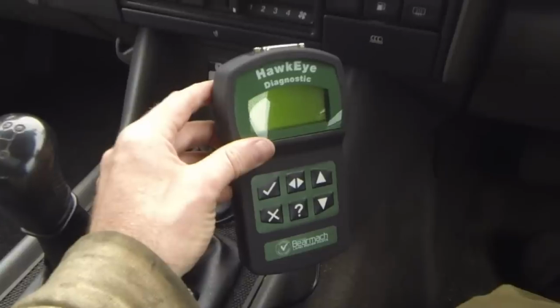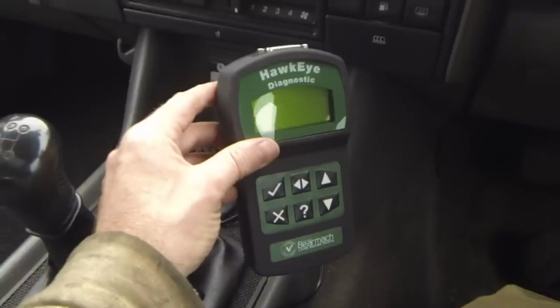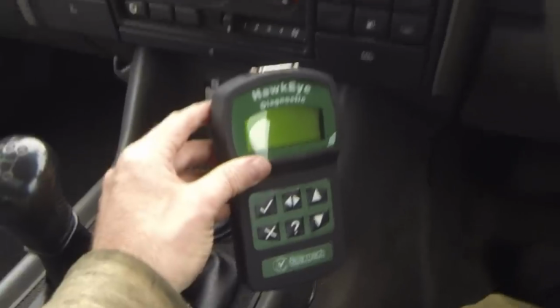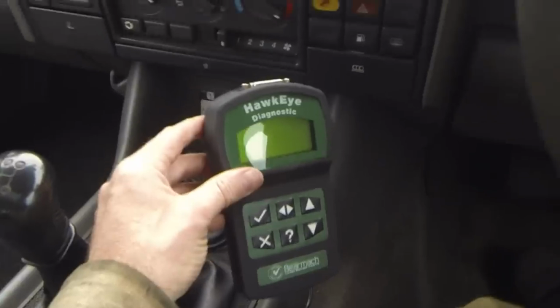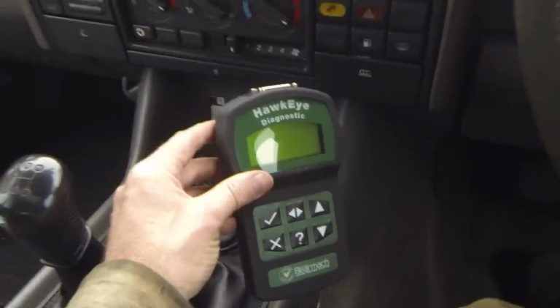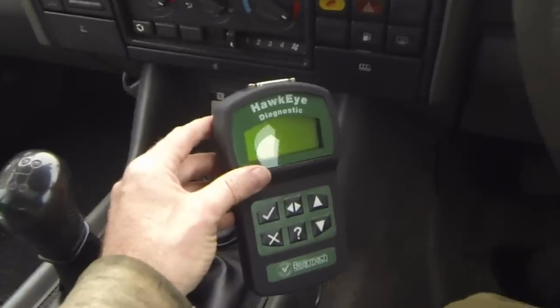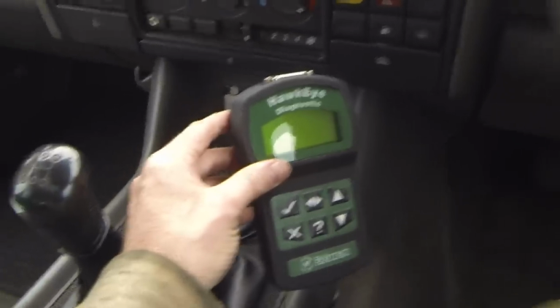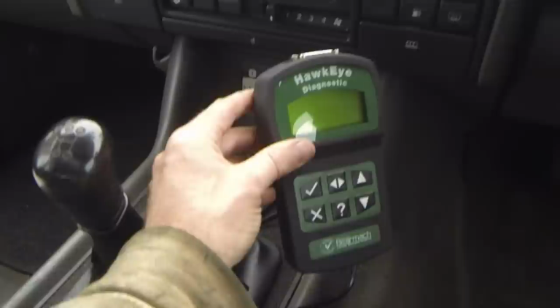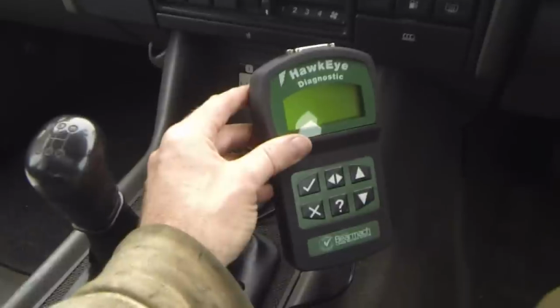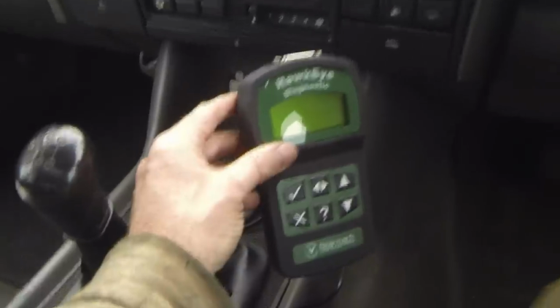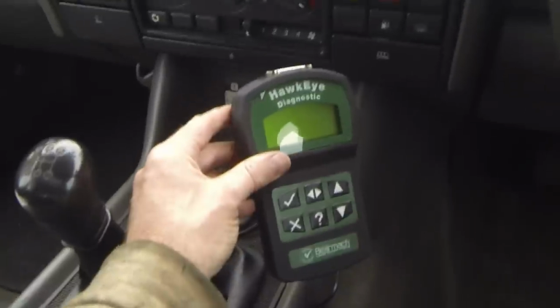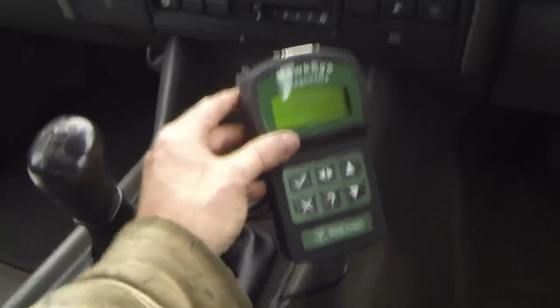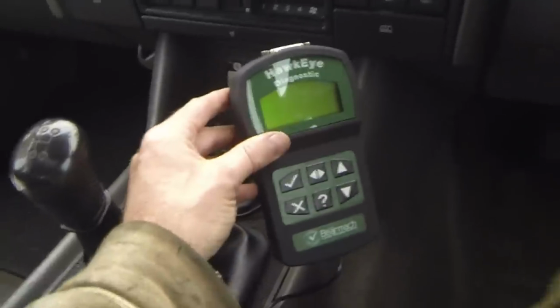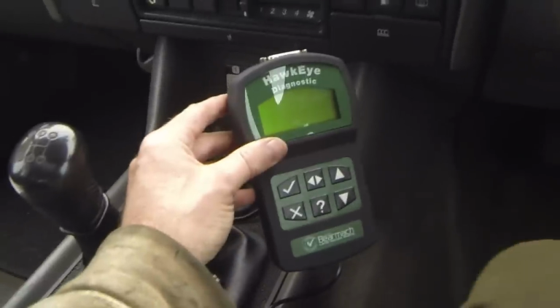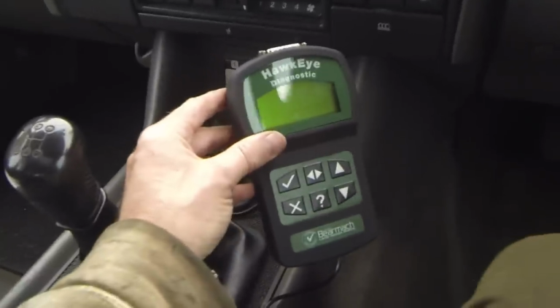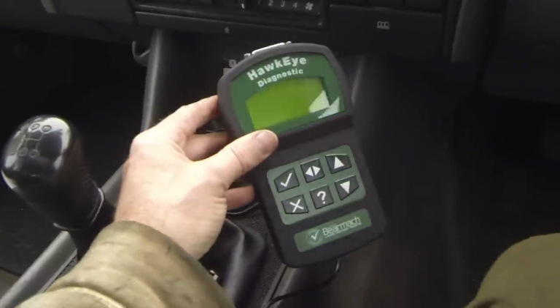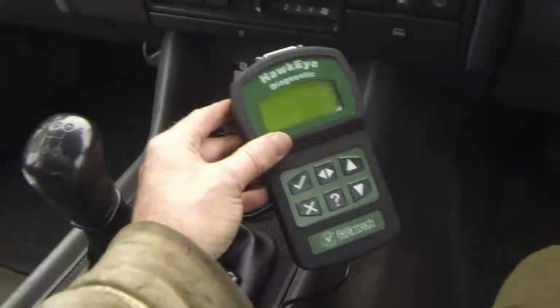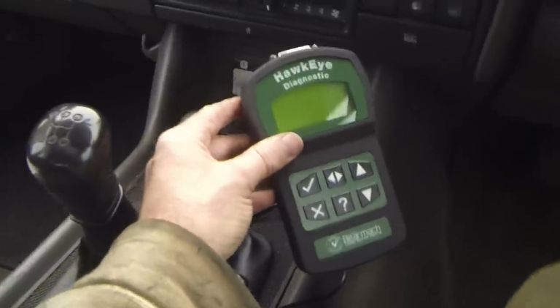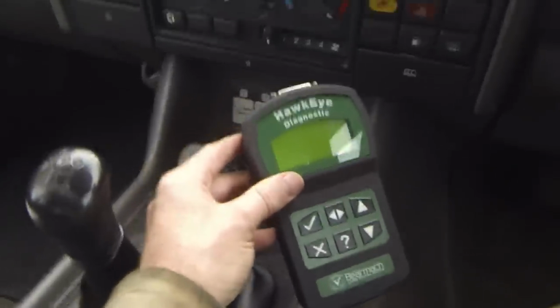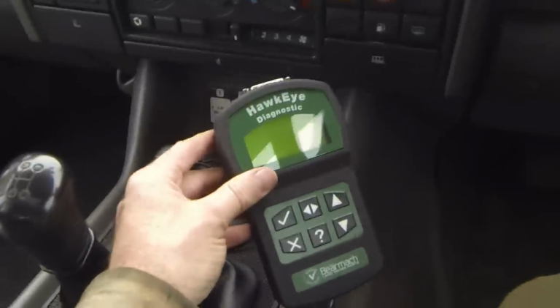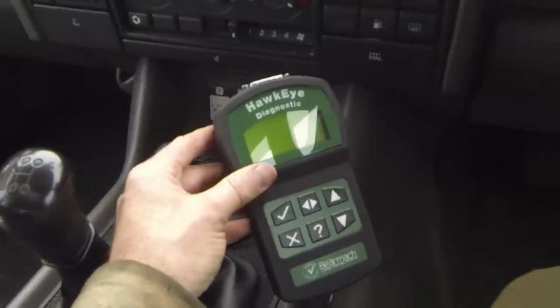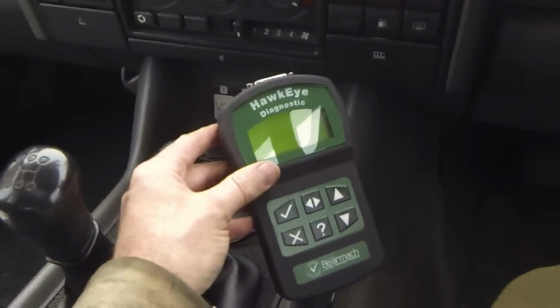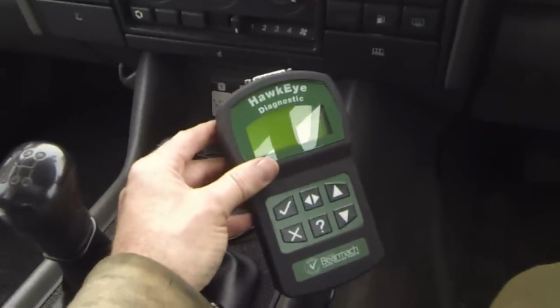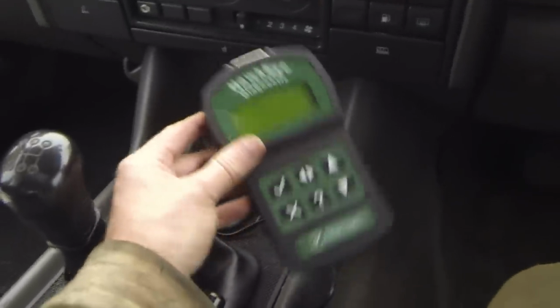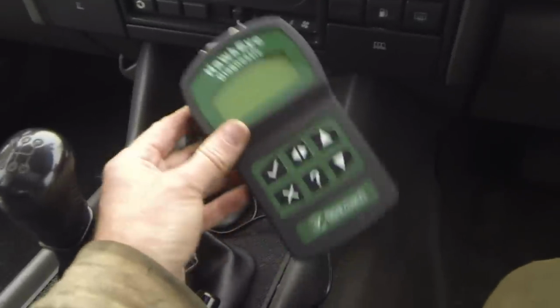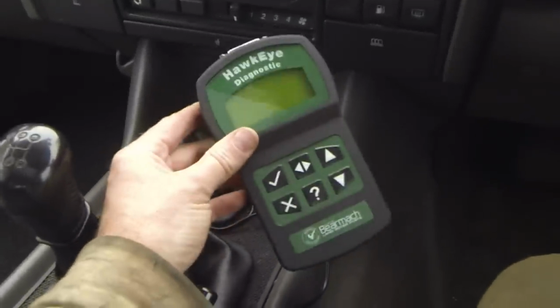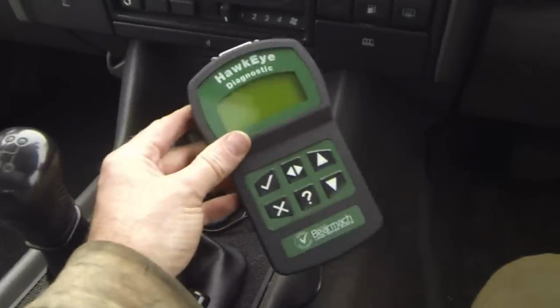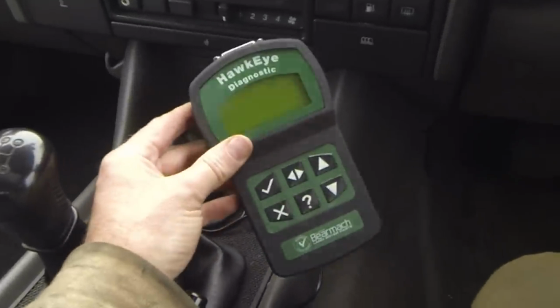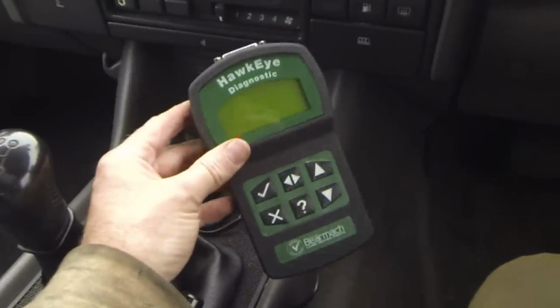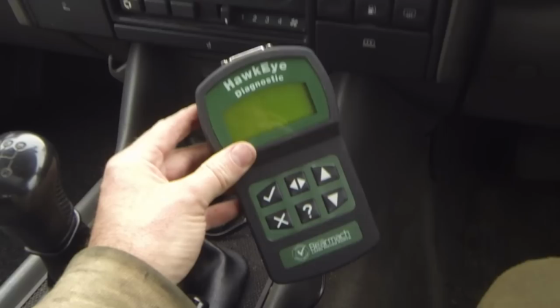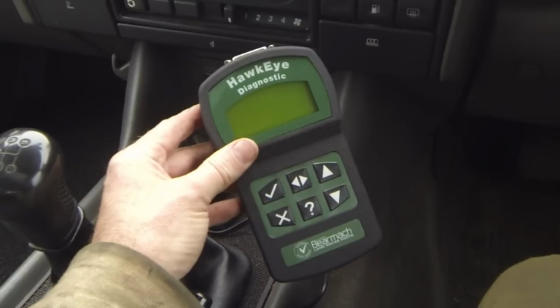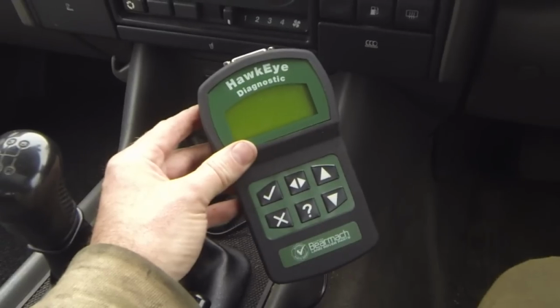I also wanted to get a new key cut and programmed. I didn't want to go to Land Rover to get it done, so I thought I'd get this diagnostic tool.